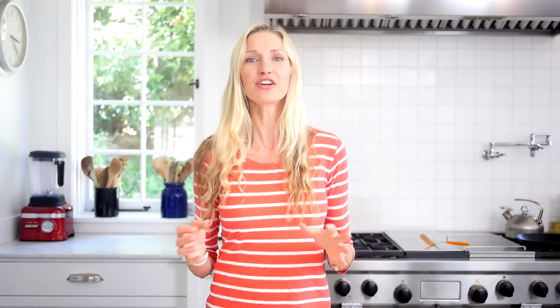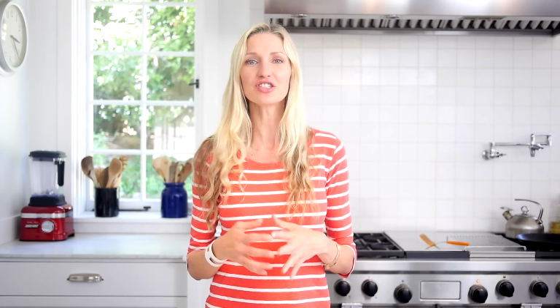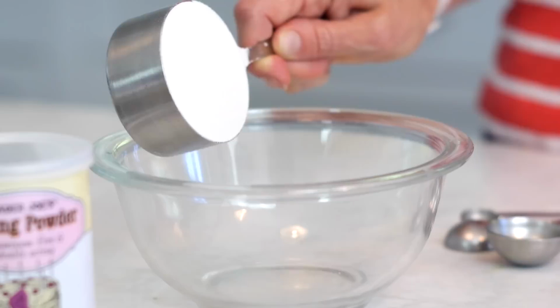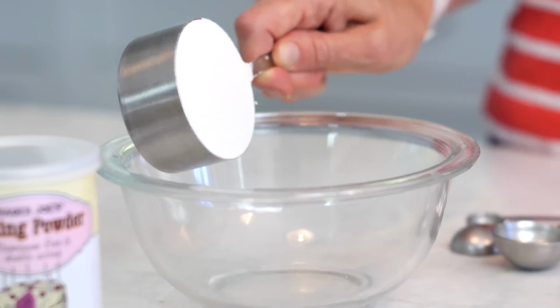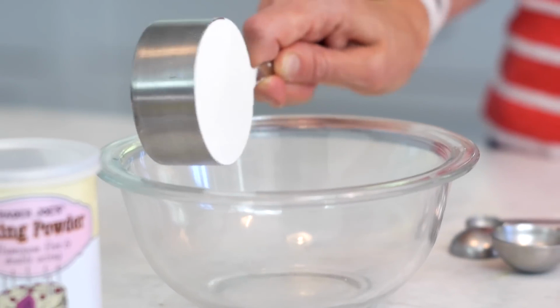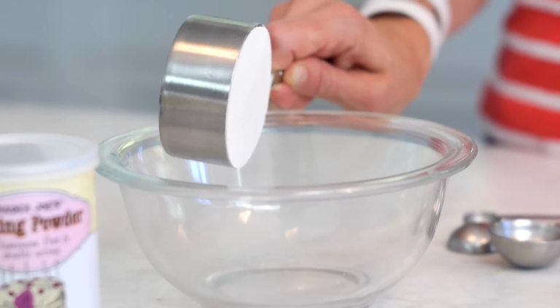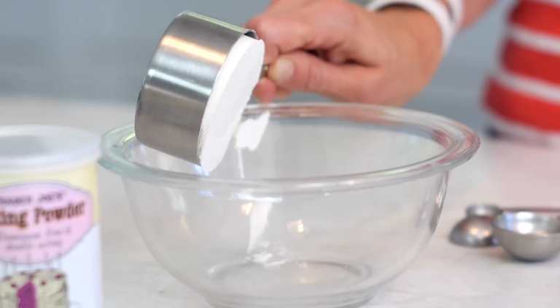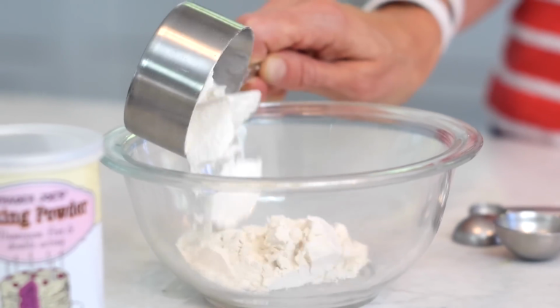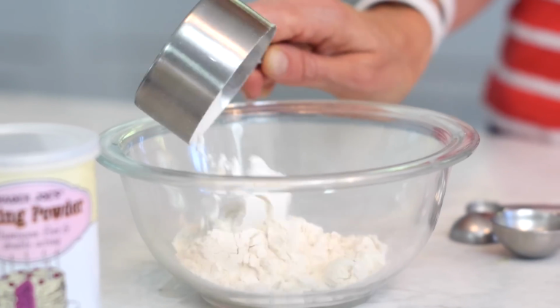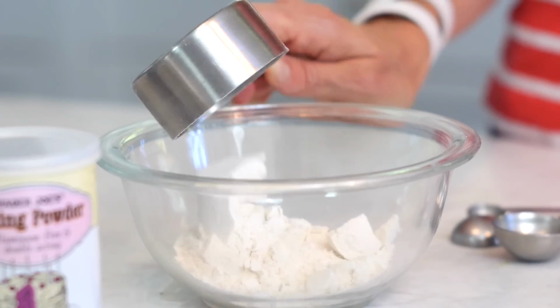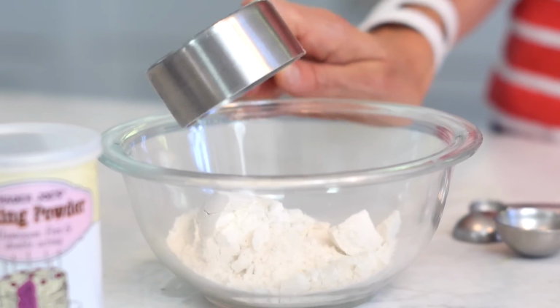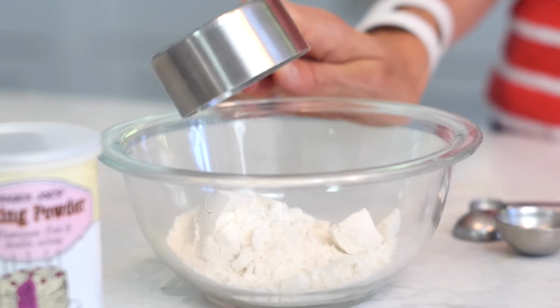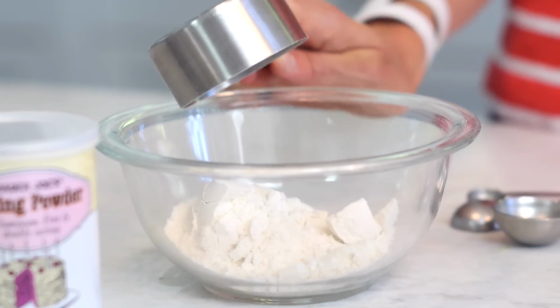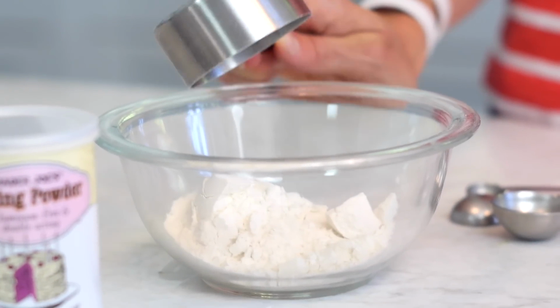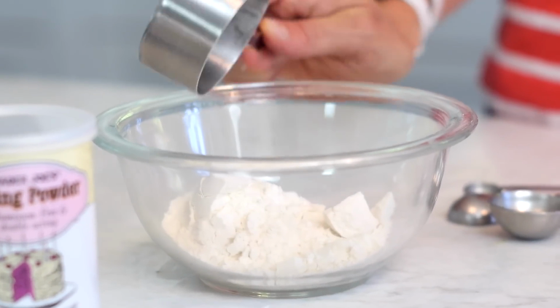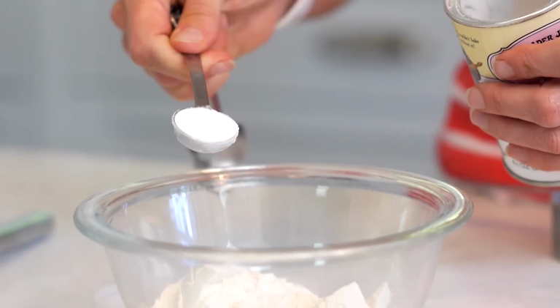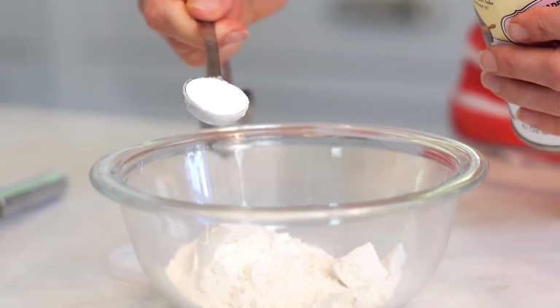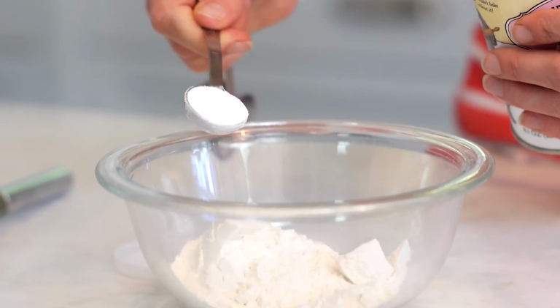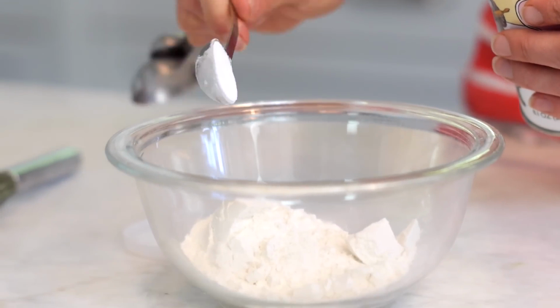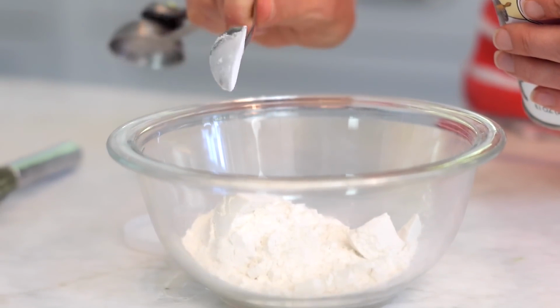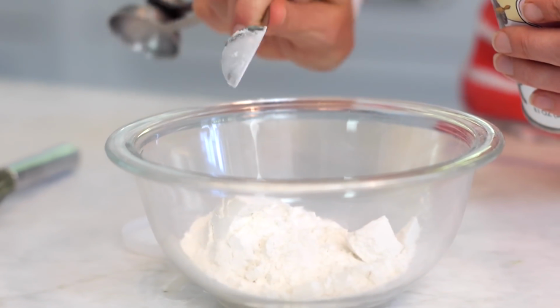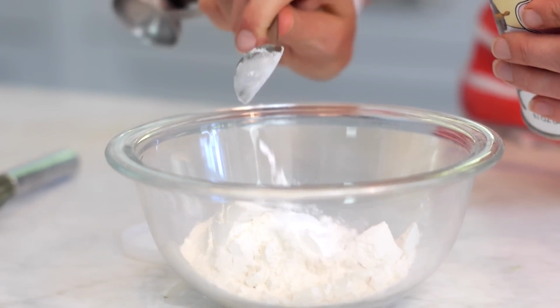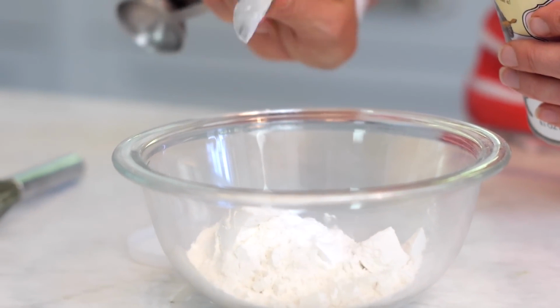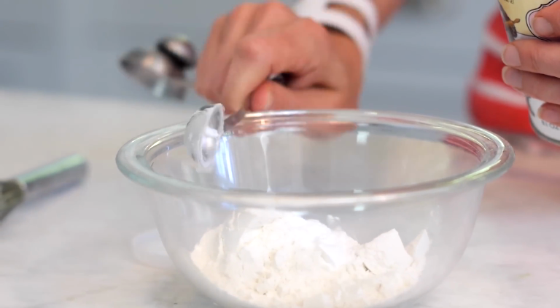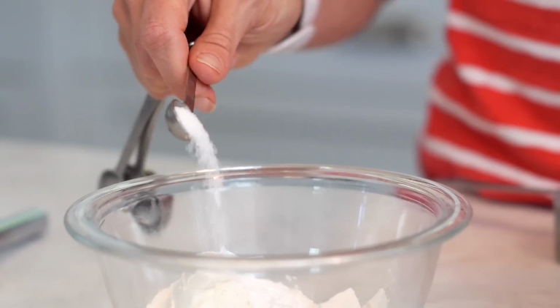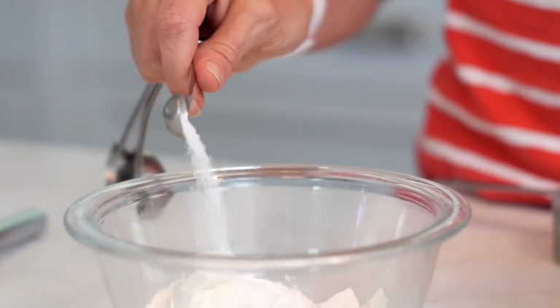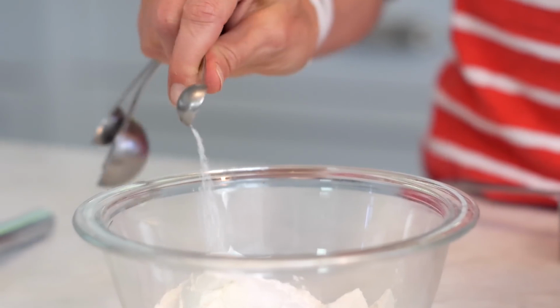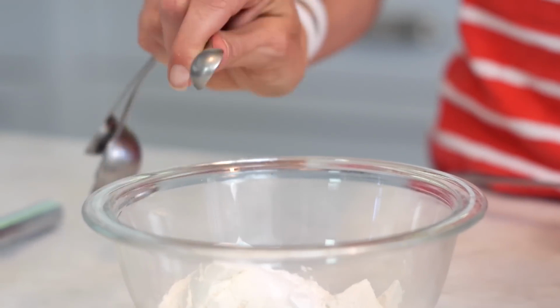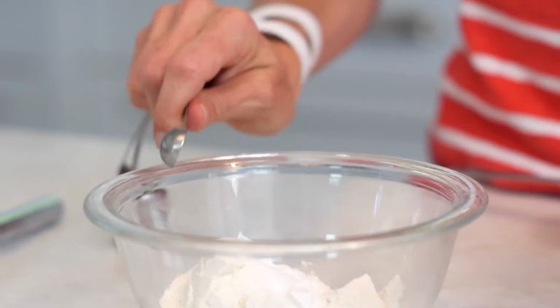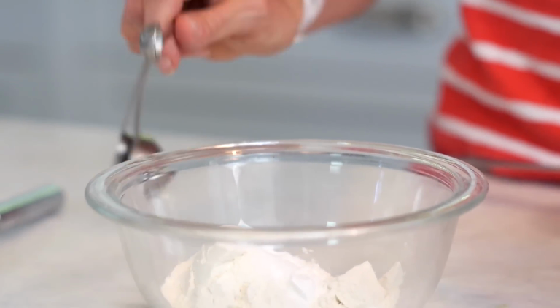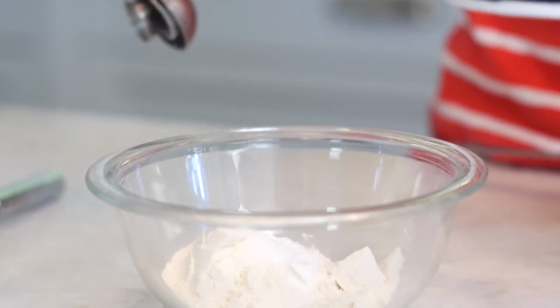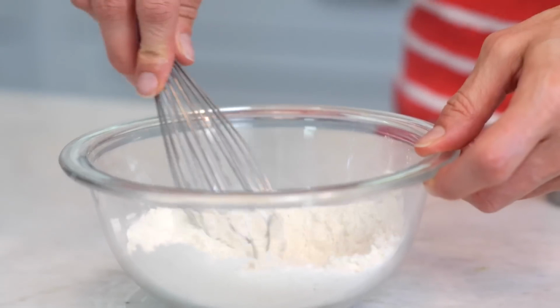You're going to start by taking a bowl, putting in flour, baking powder, and salt, and whisking it up.